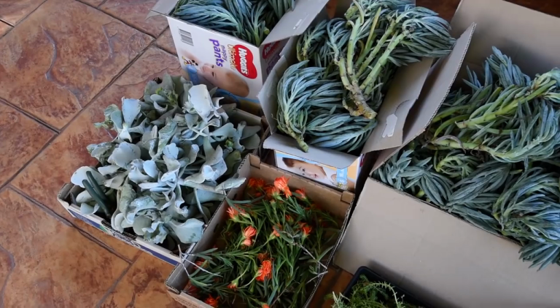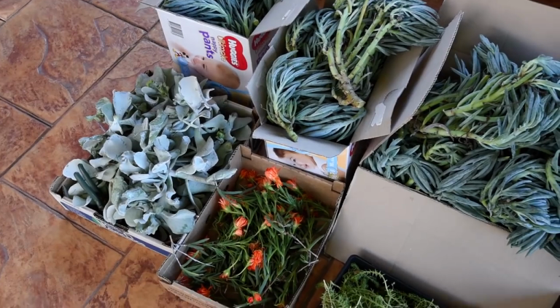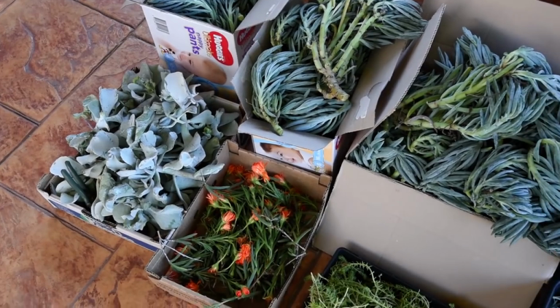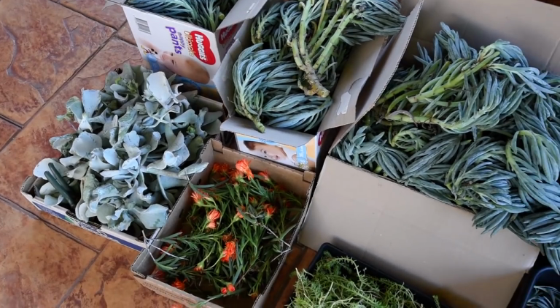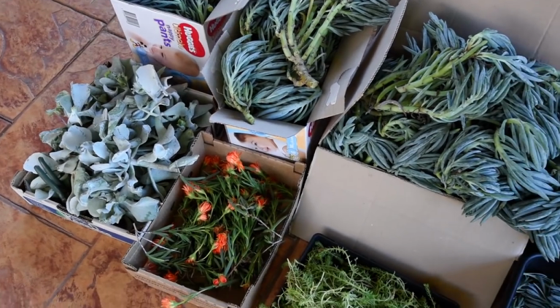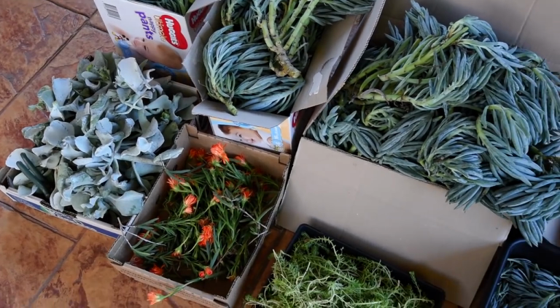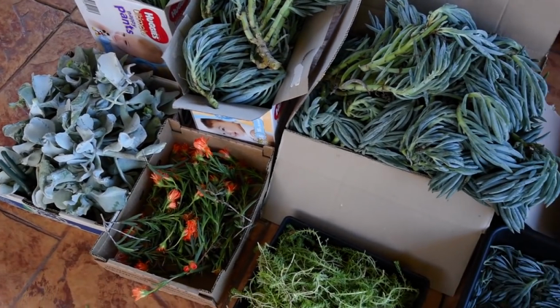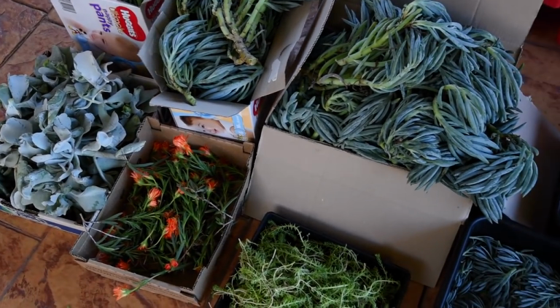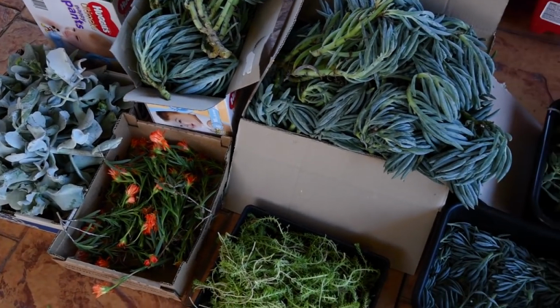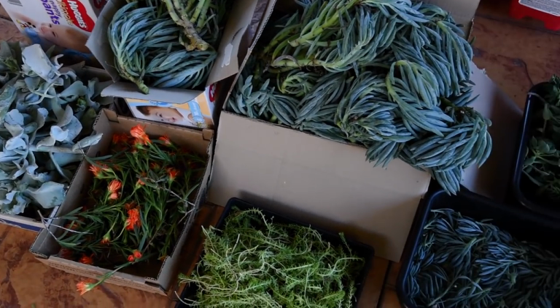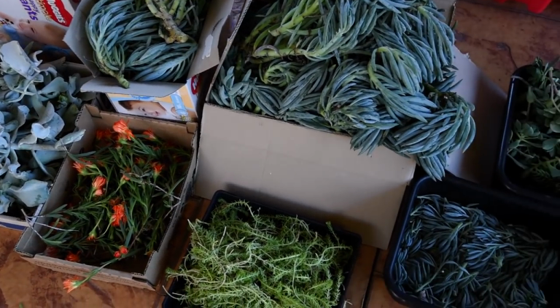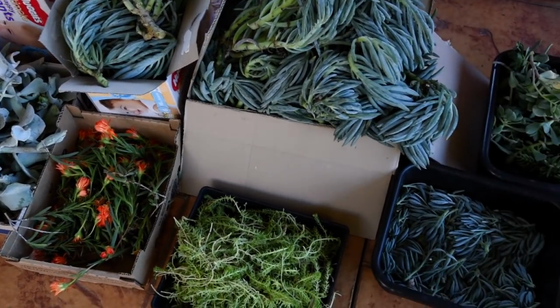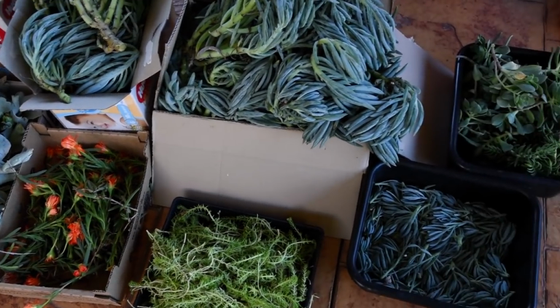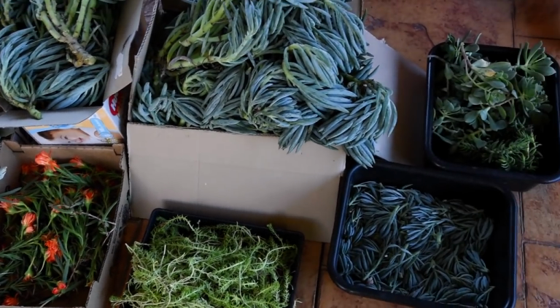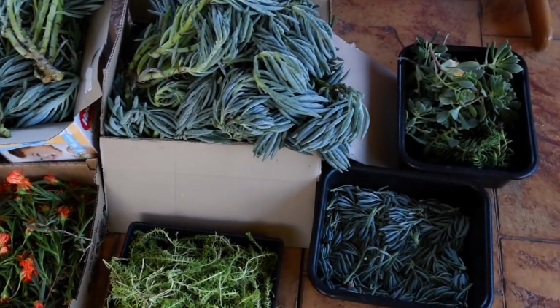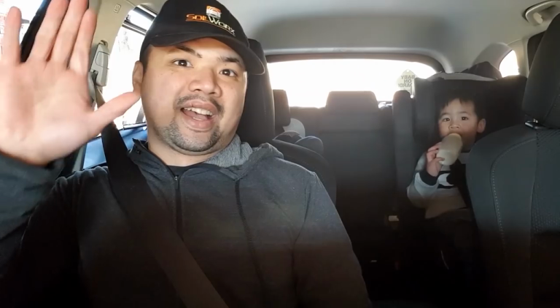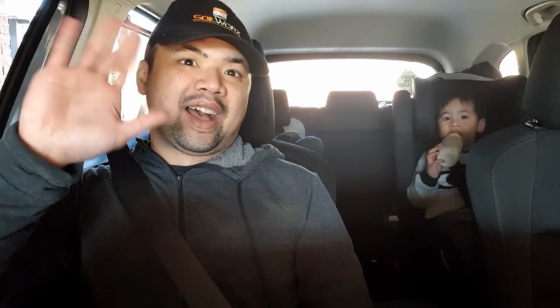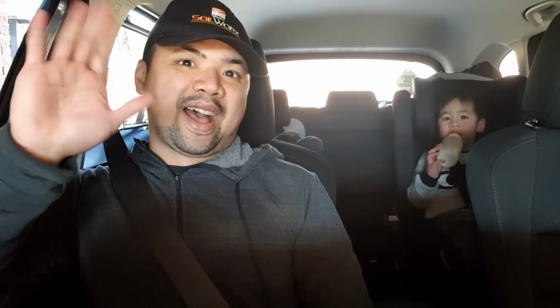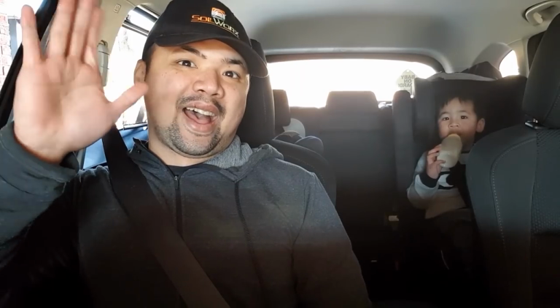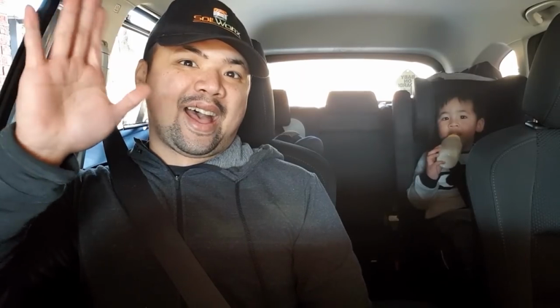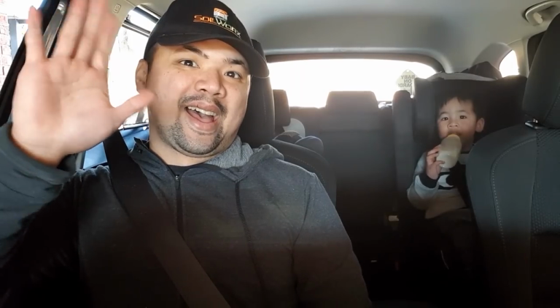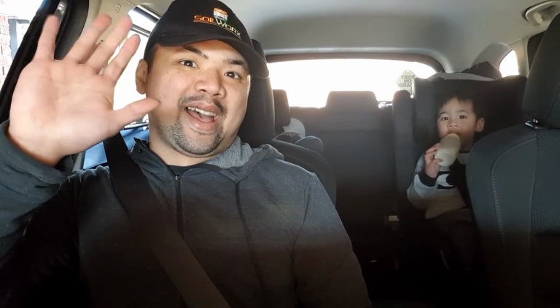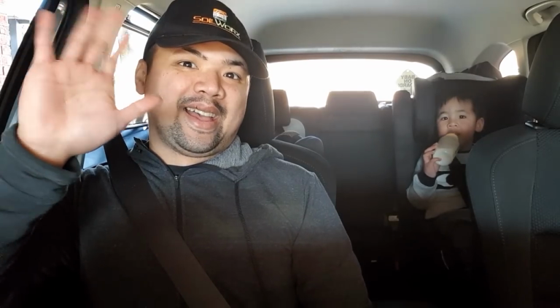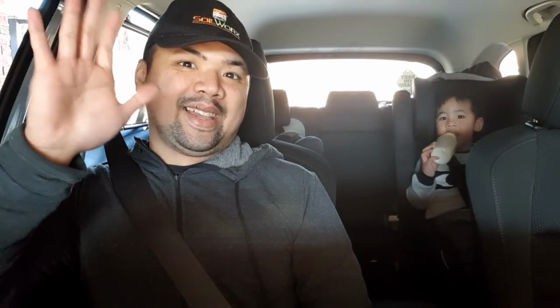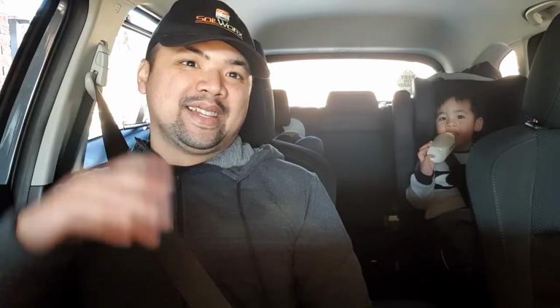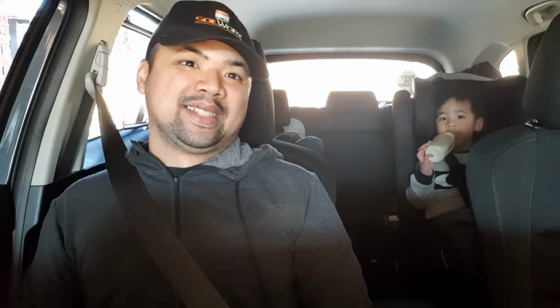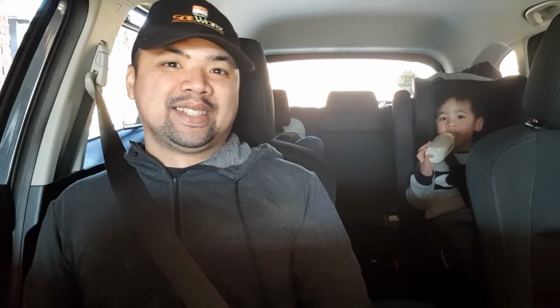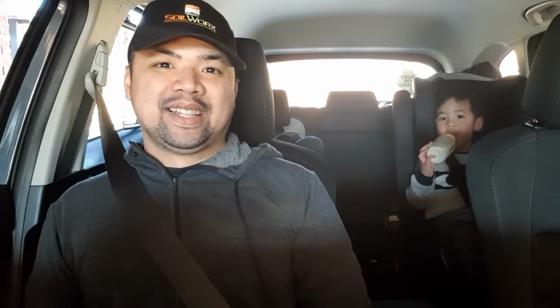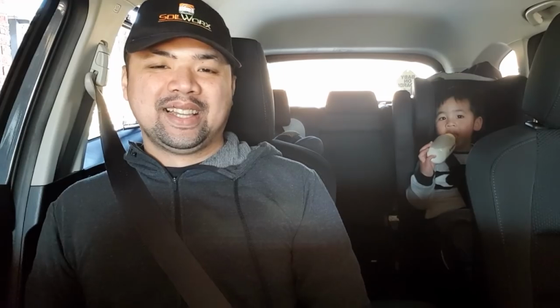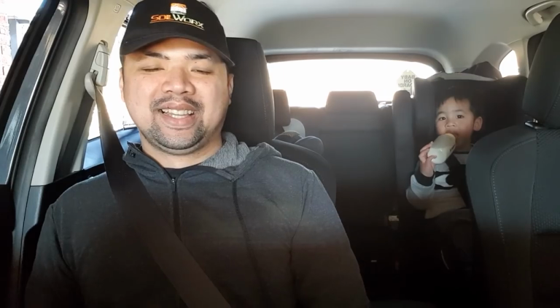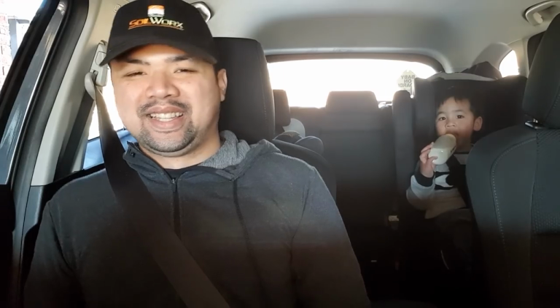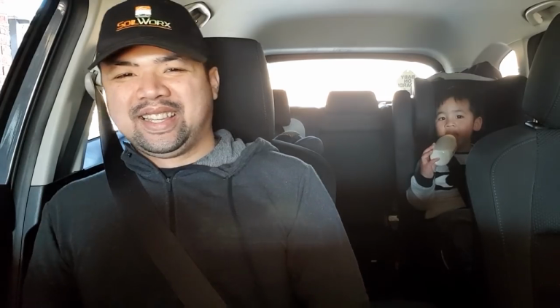They are all packed and we're ready to go.